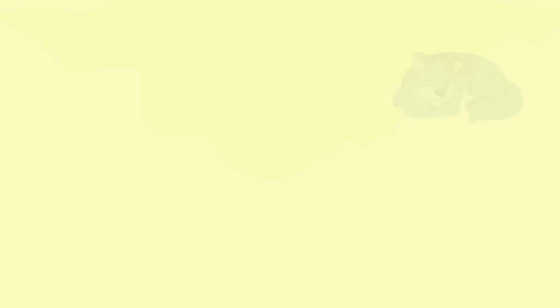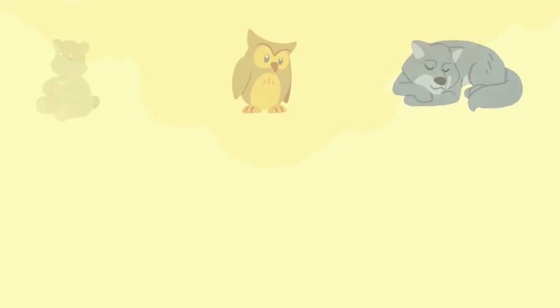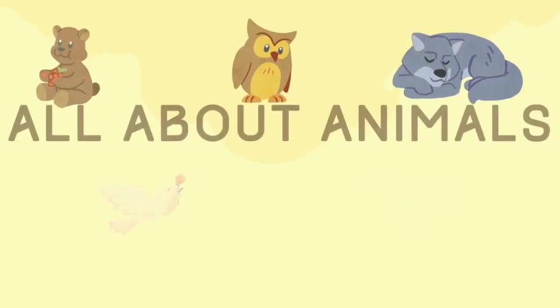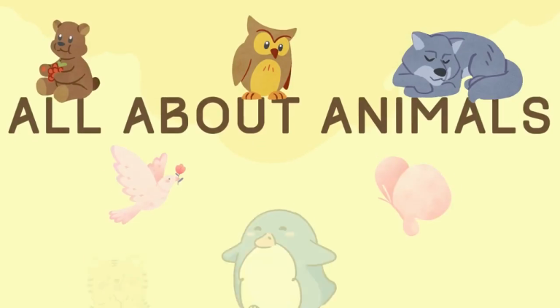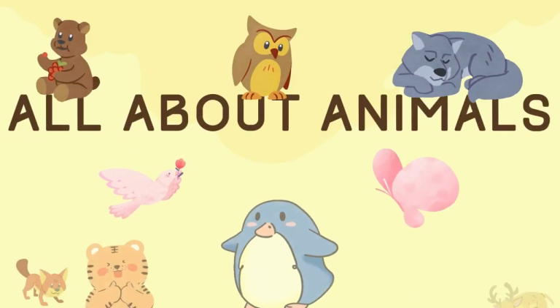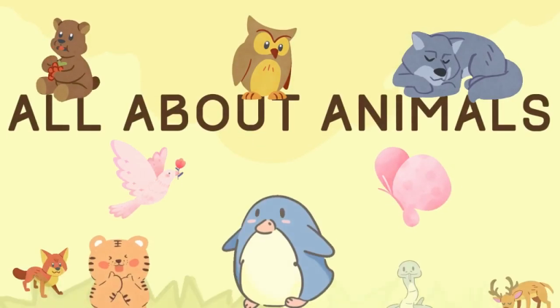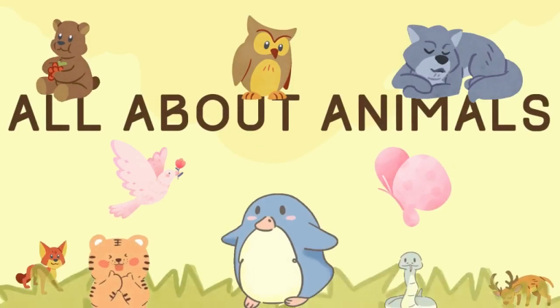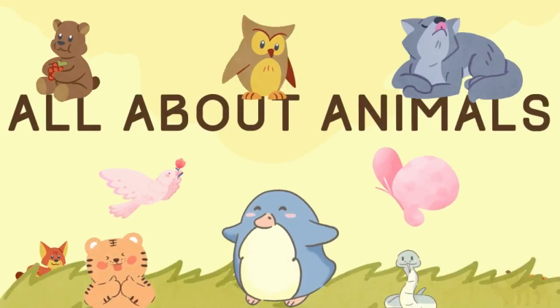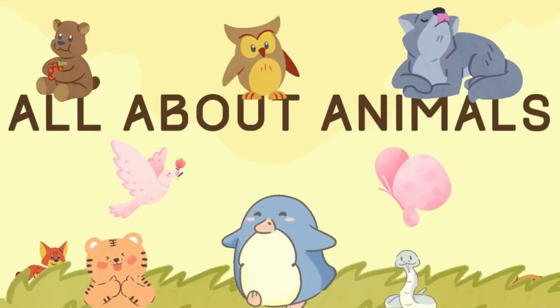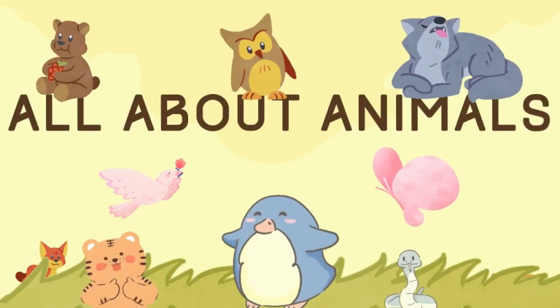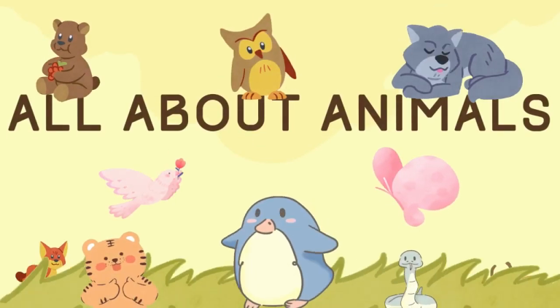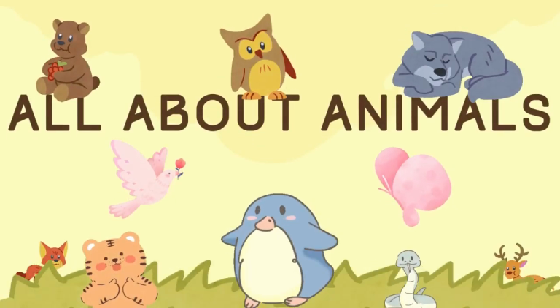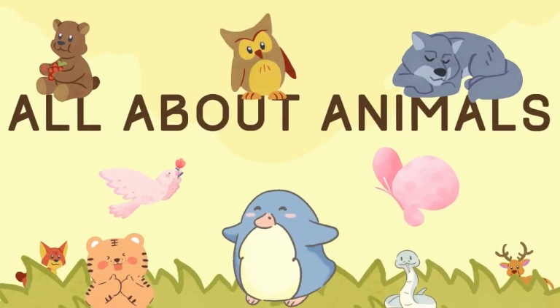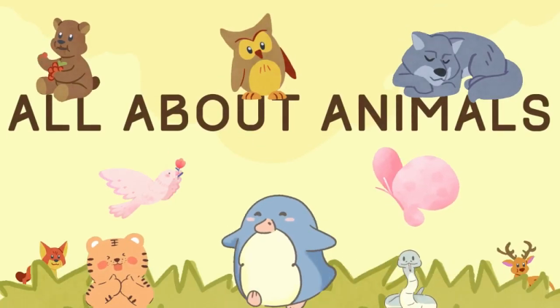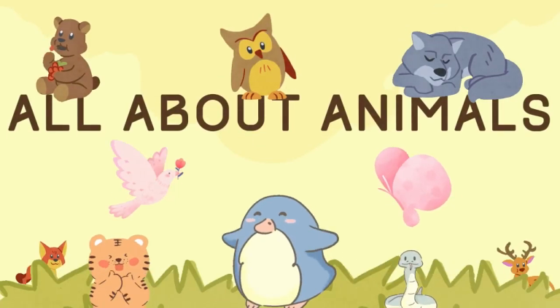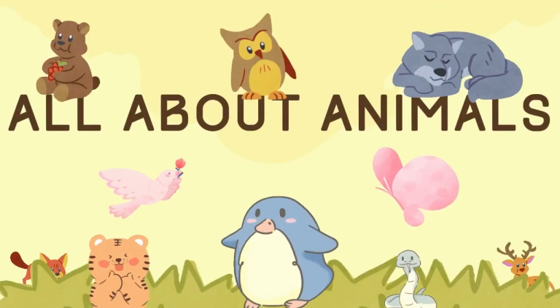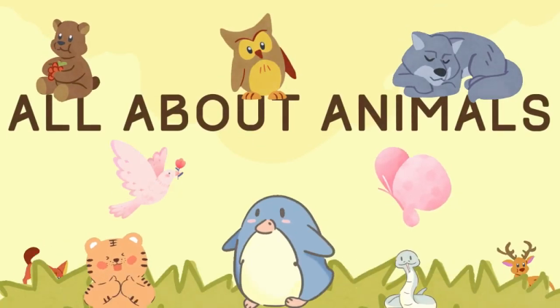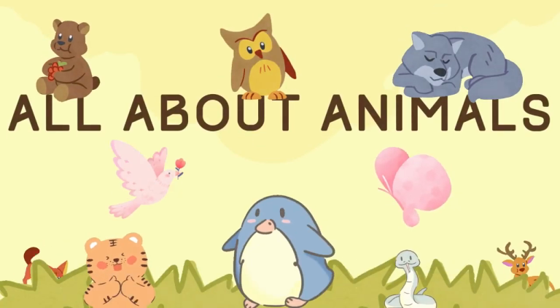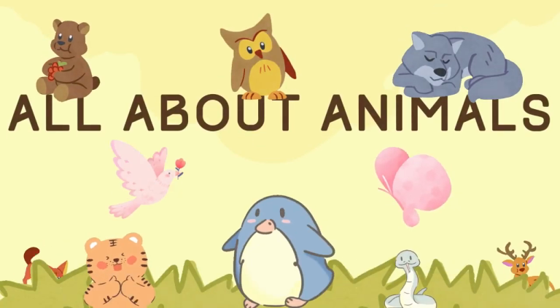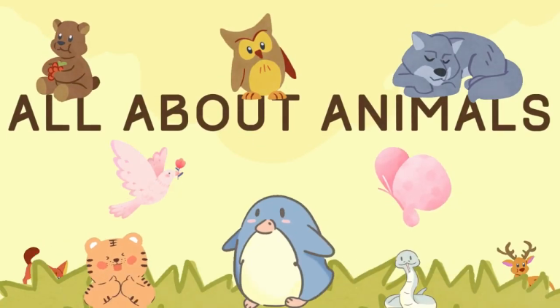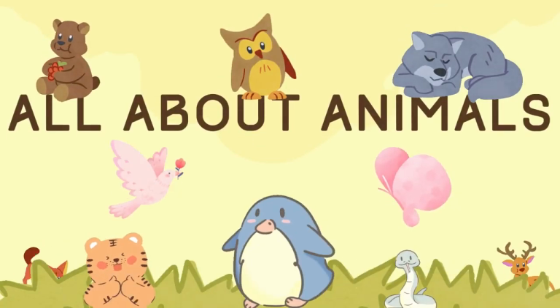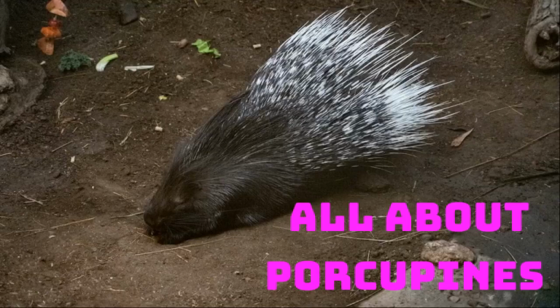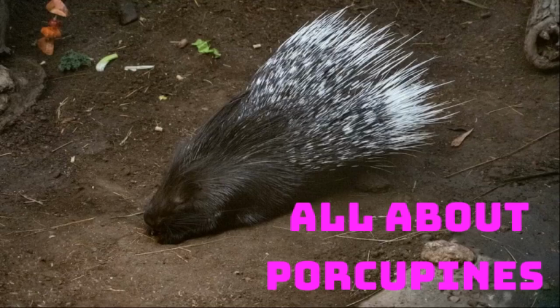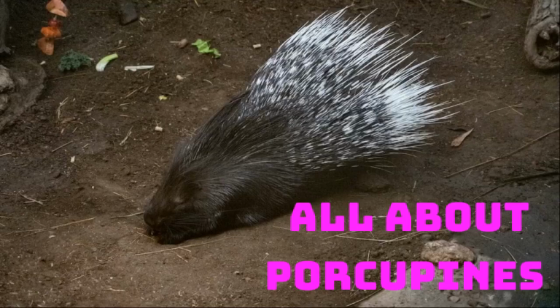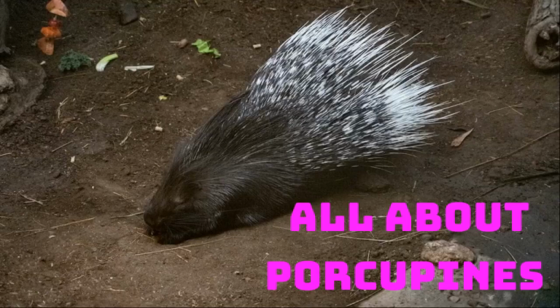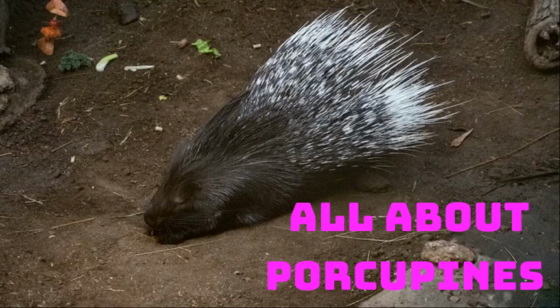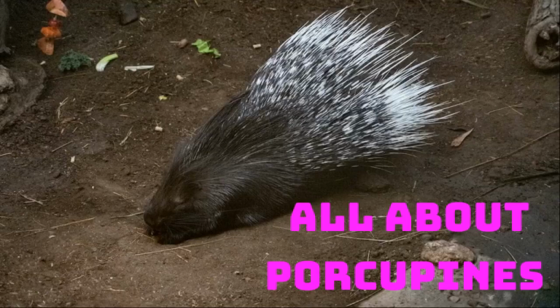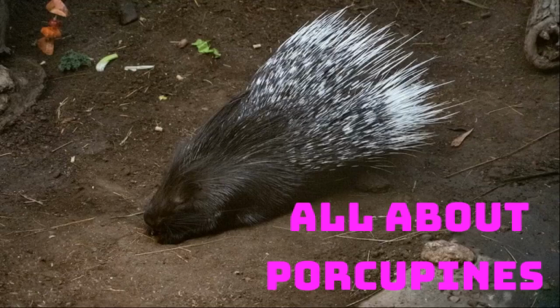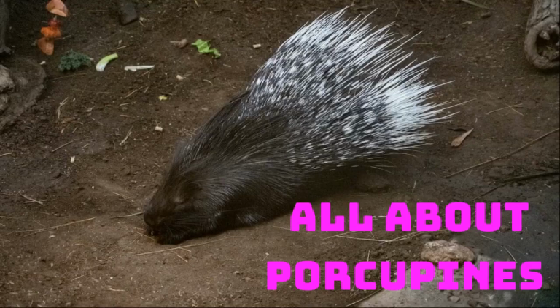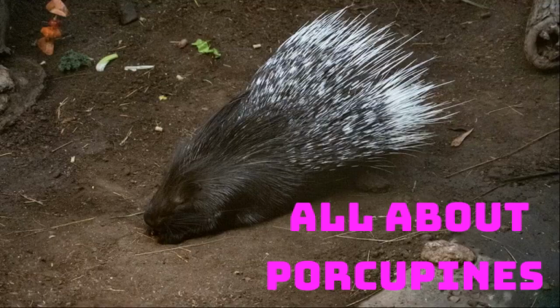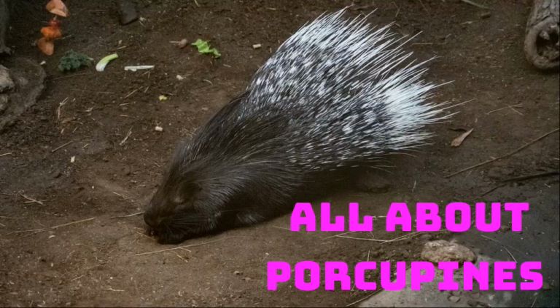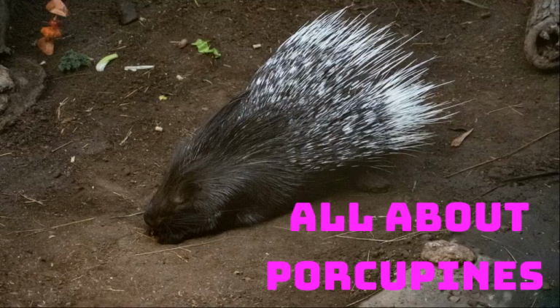Hello and welcome to another episode of All About Animals. Today we'll be learning all about the porcupine.